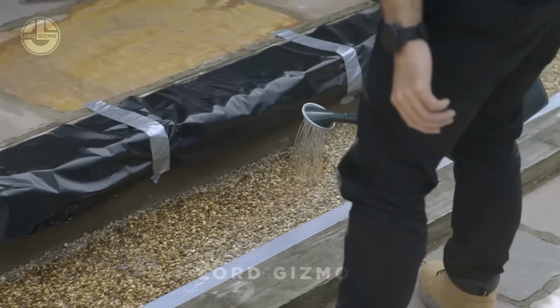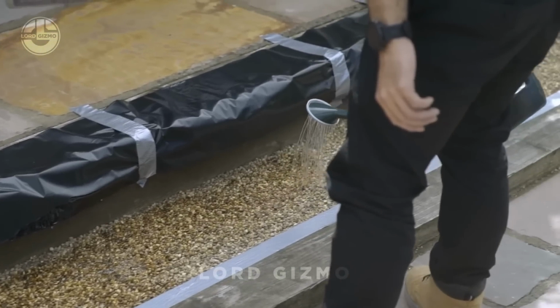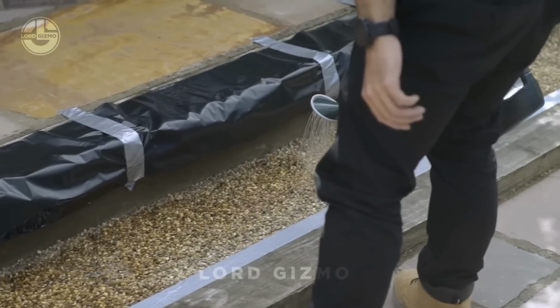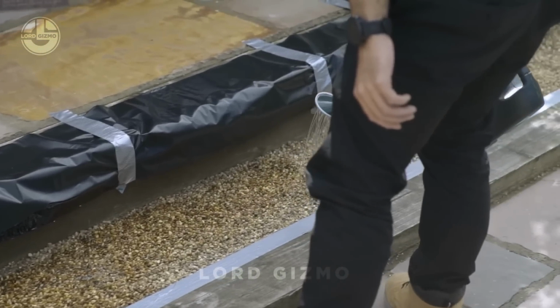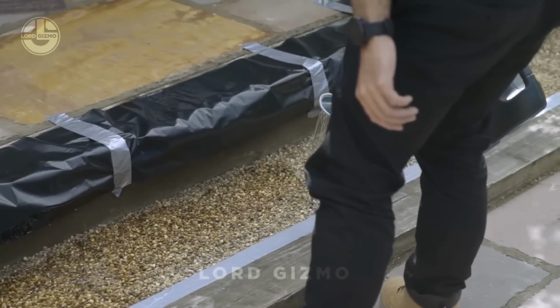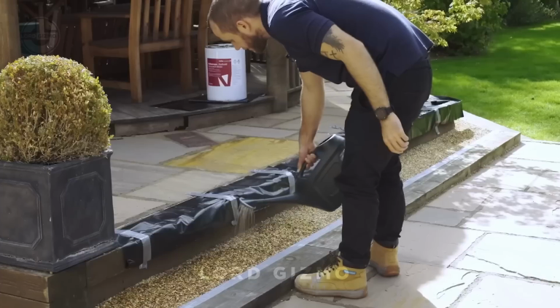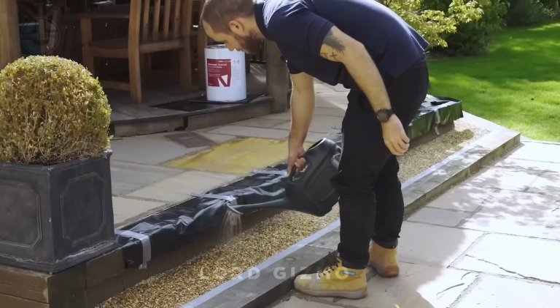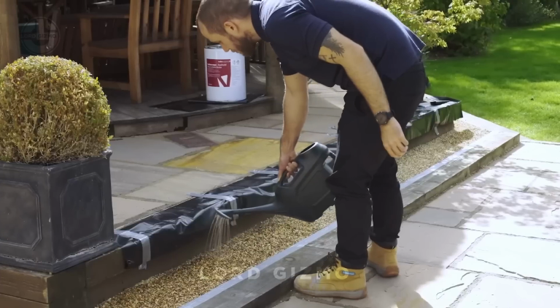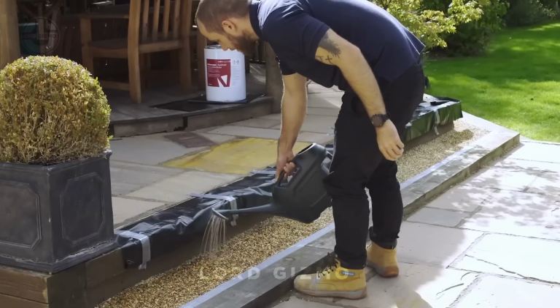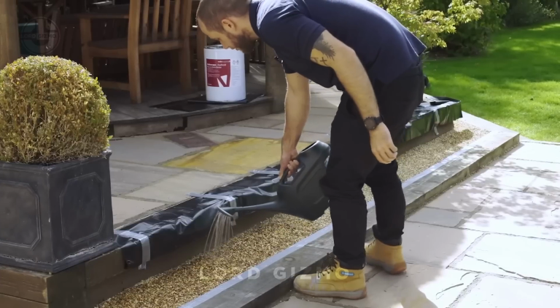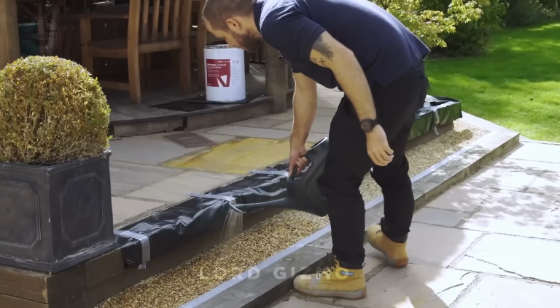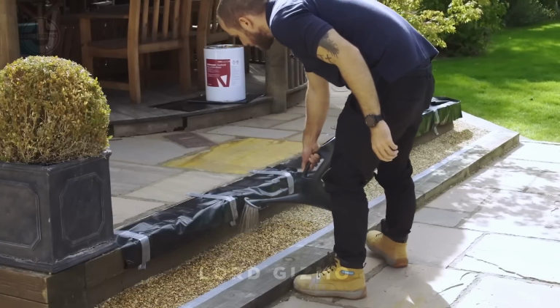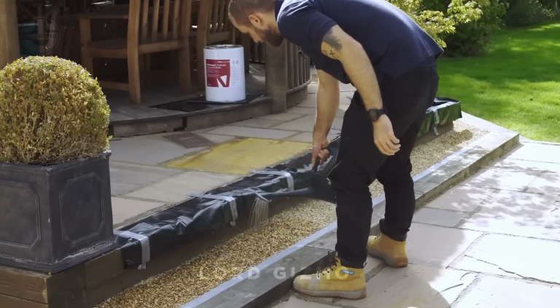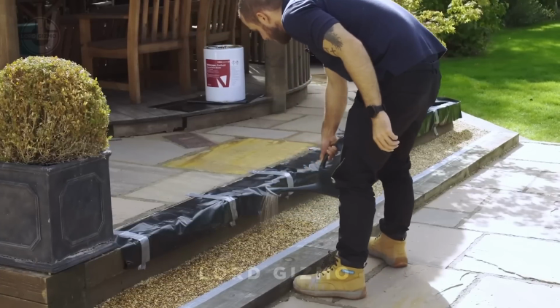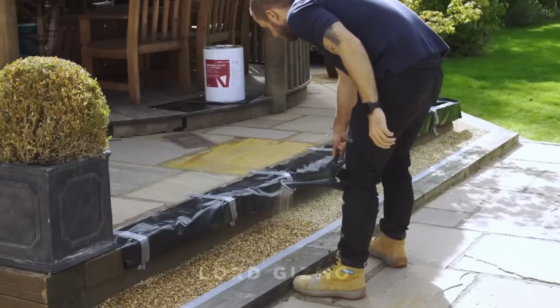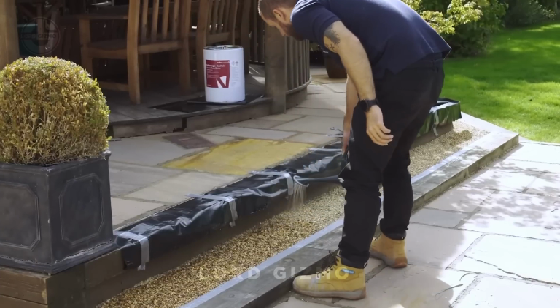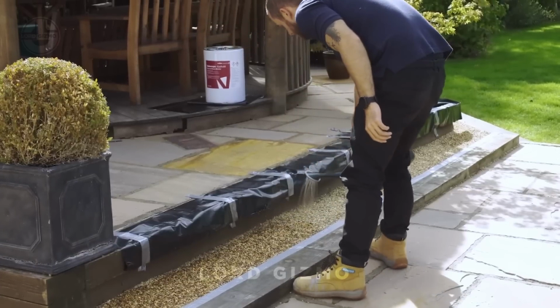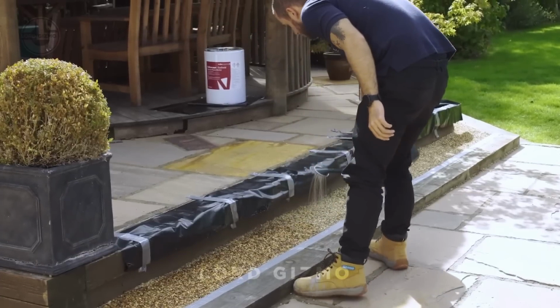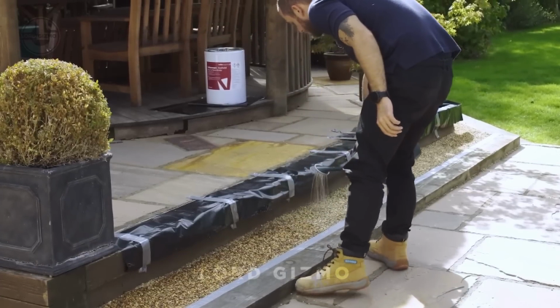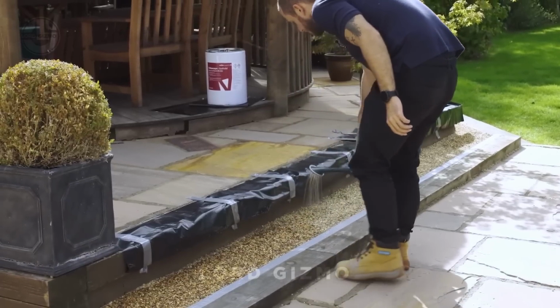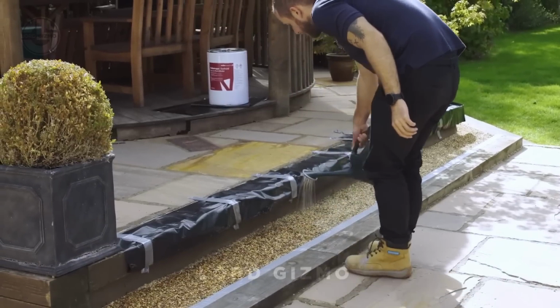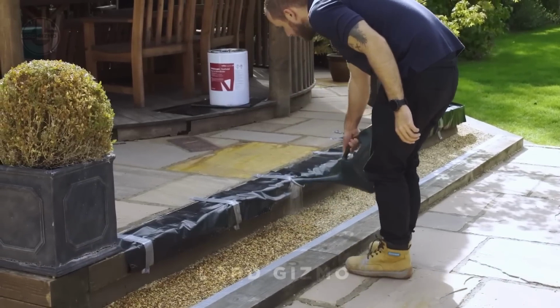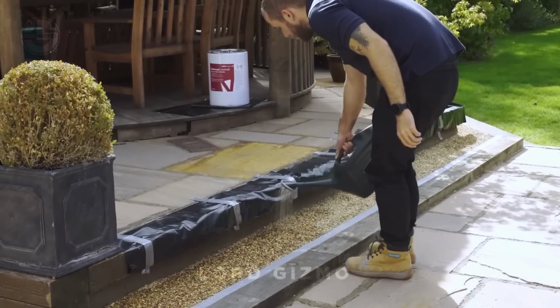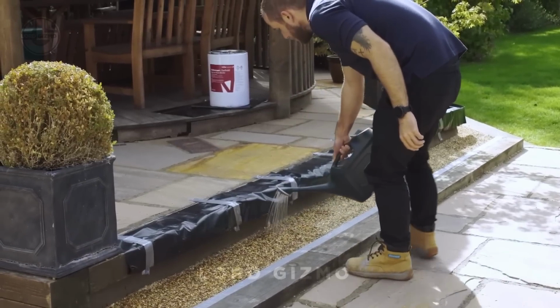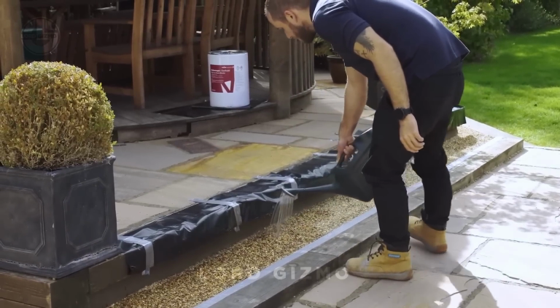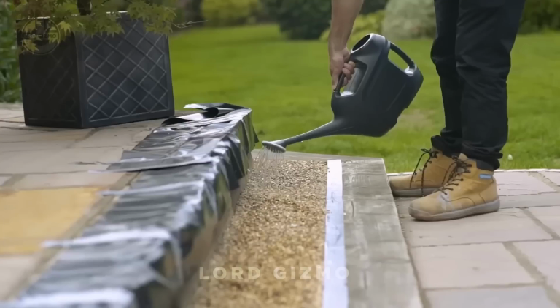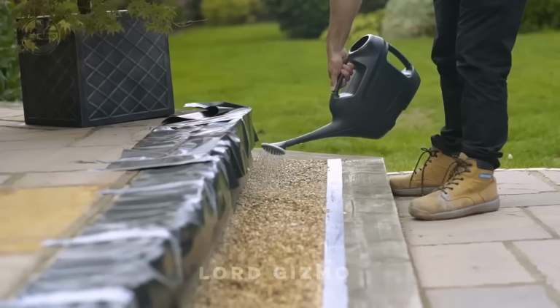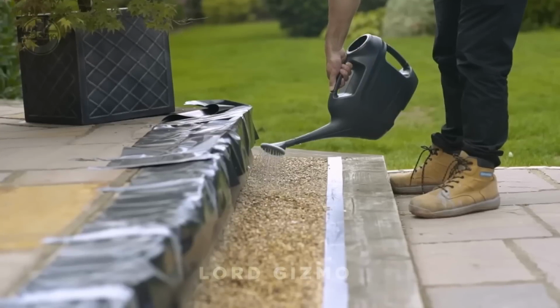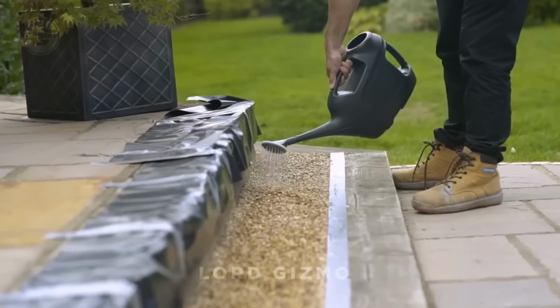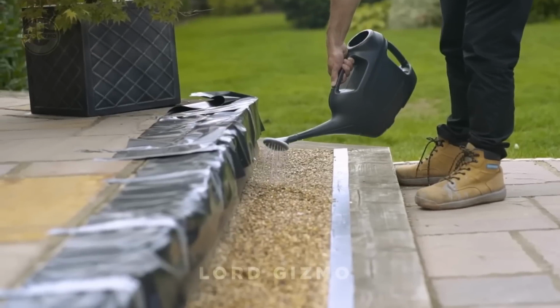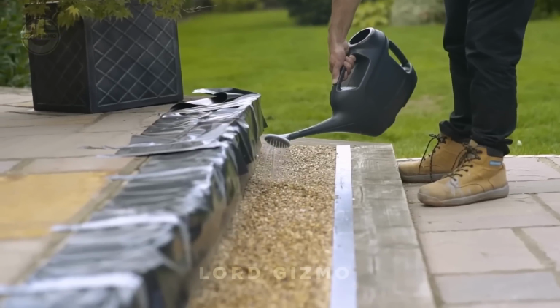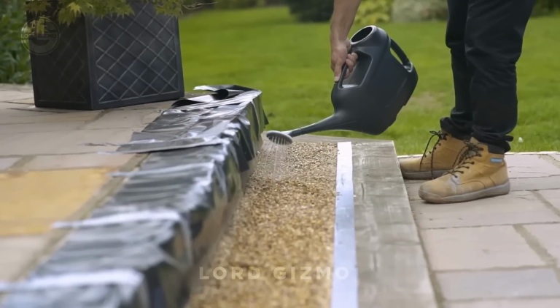Whether it's for a pathway, patio, or driveway, Vuba Resin transforms messy pebbles into a sleek, maintenance-free finish.